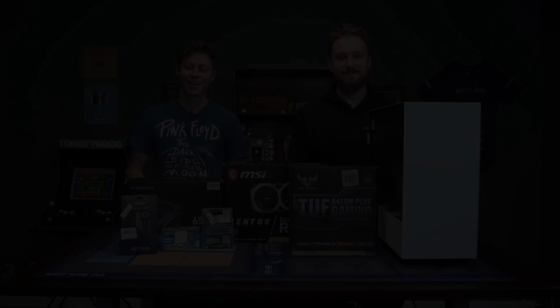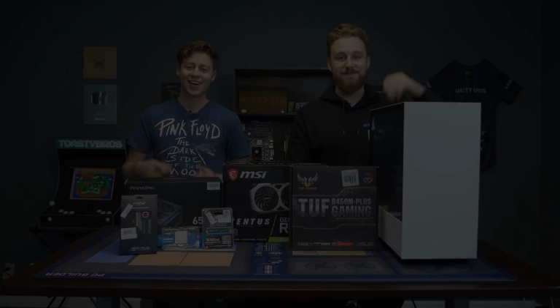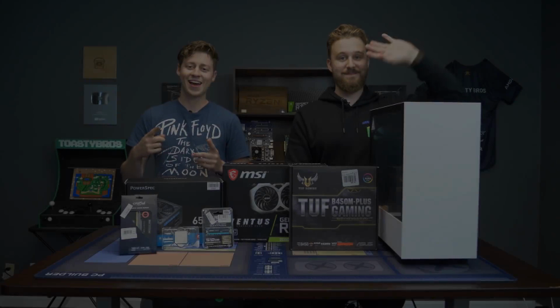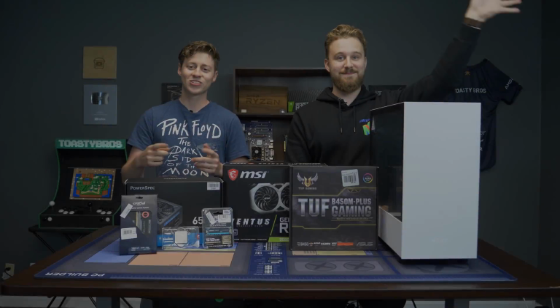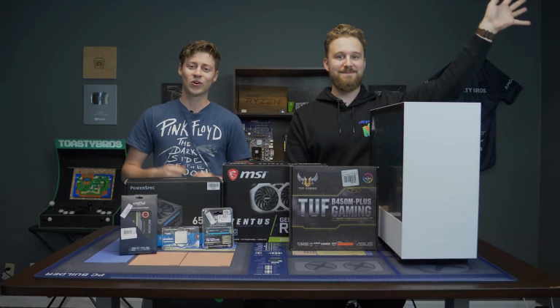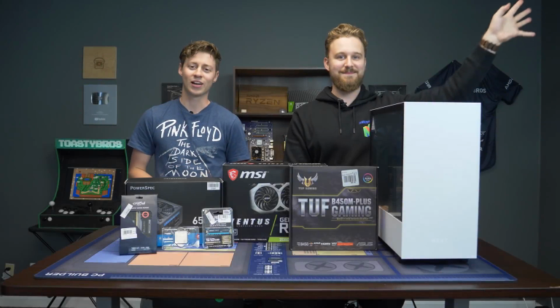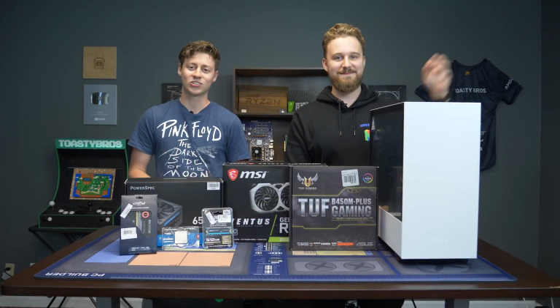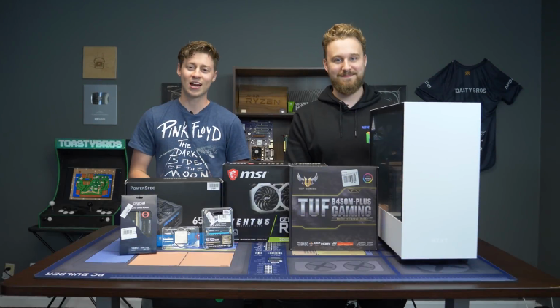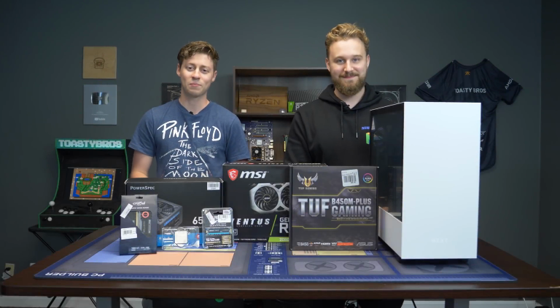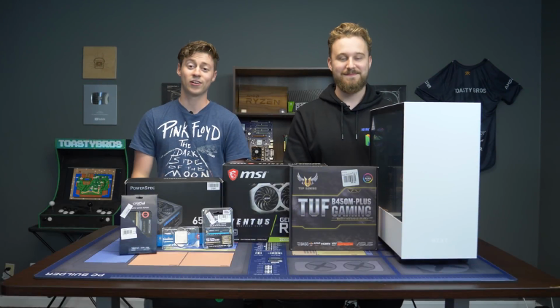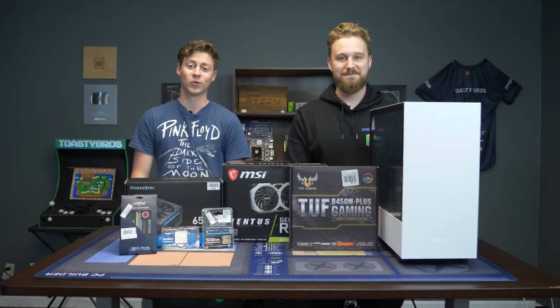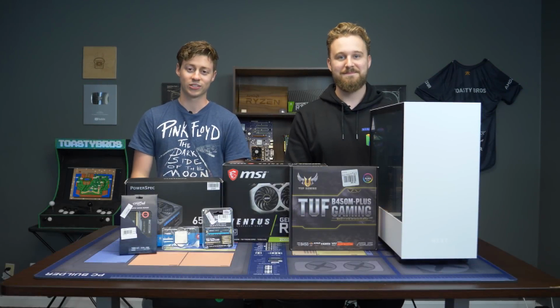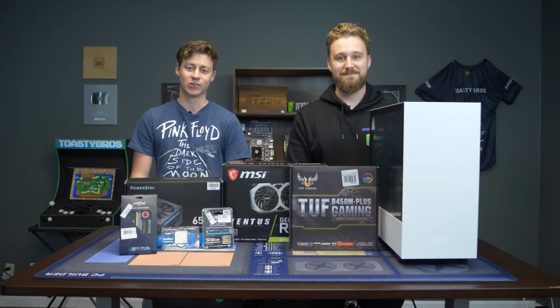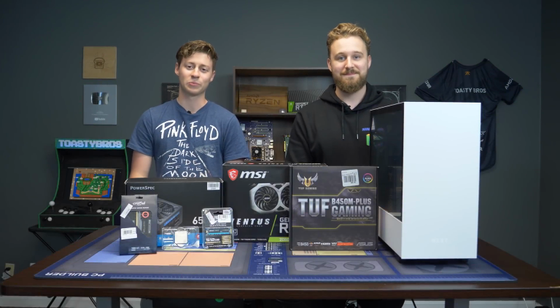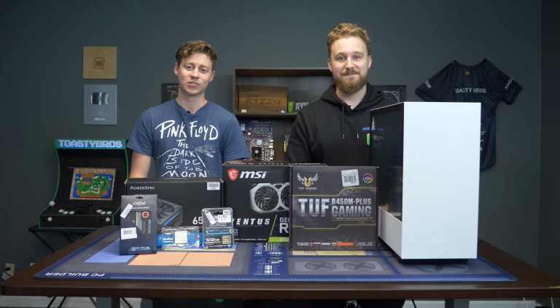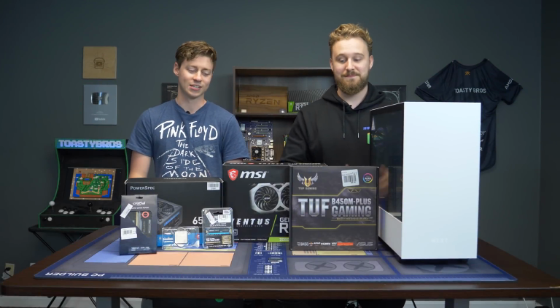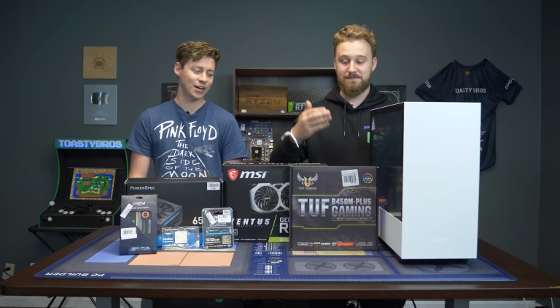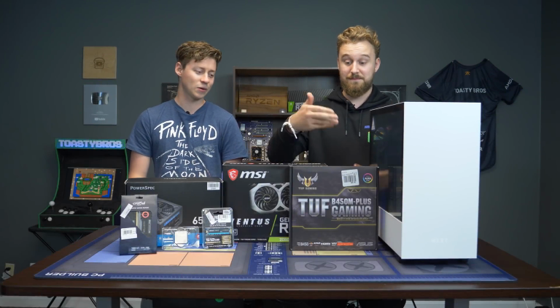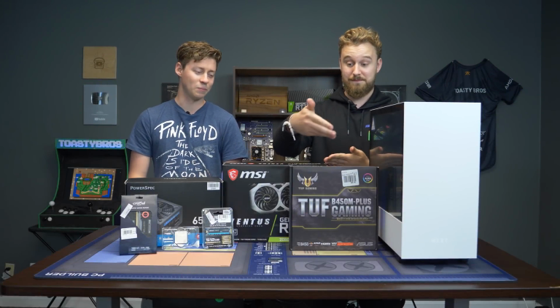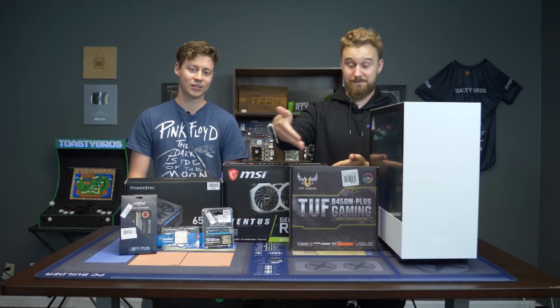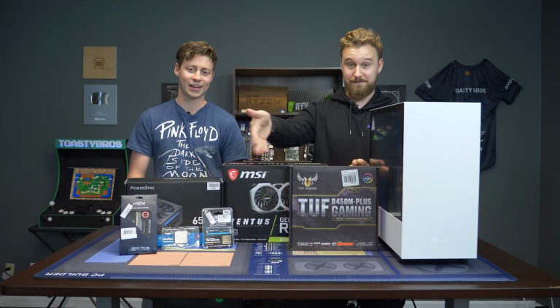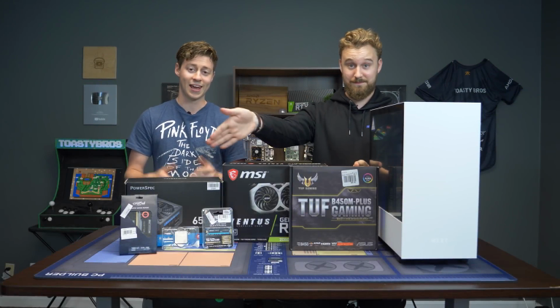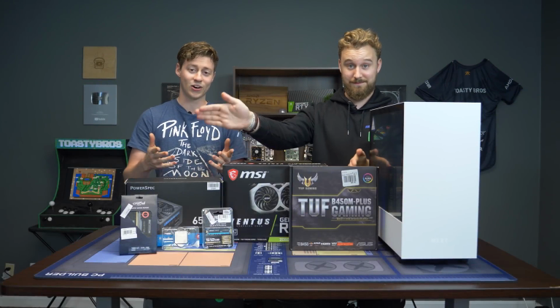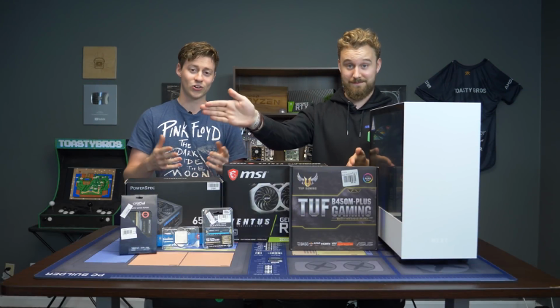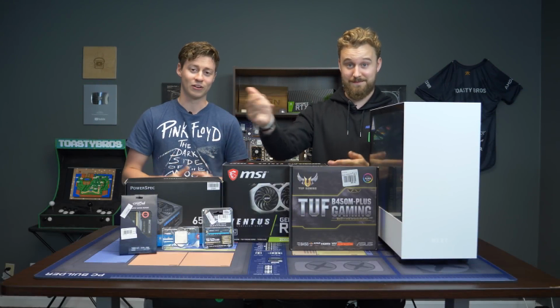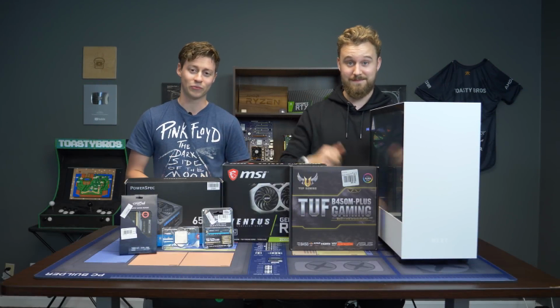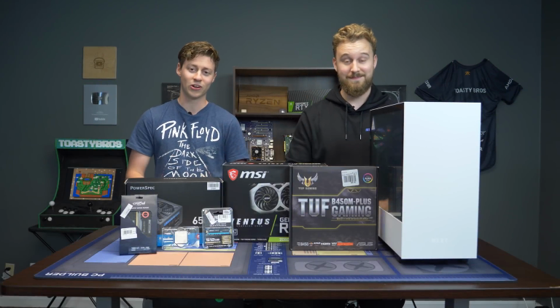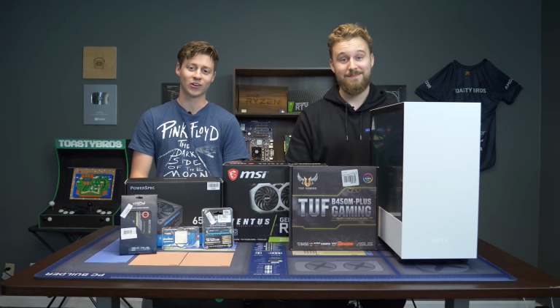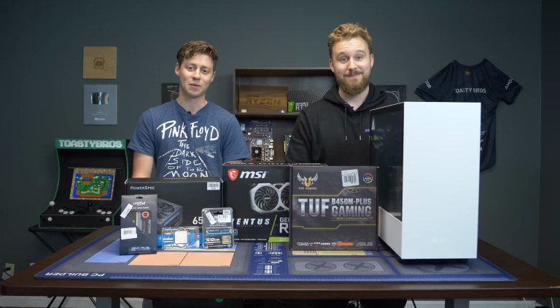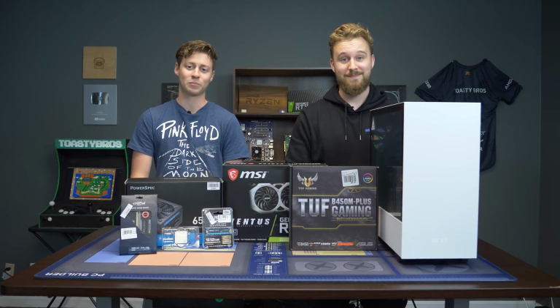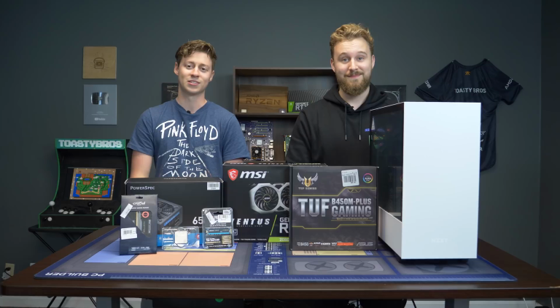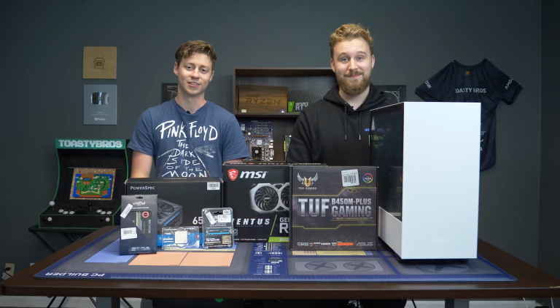Hey, how's it going guys? Jack and Matt here with the Toasty Bros and today we're going to be building an $850 gaming PC.